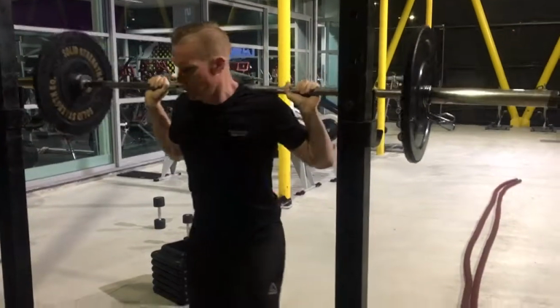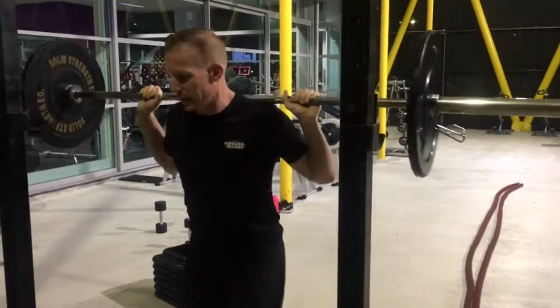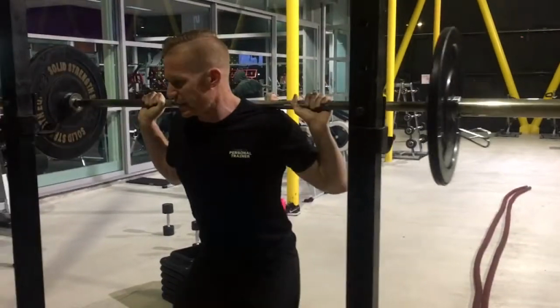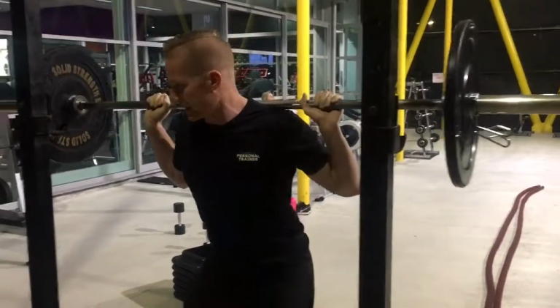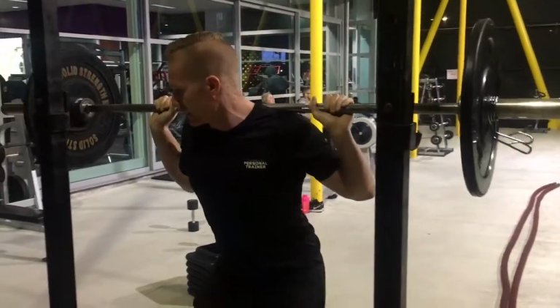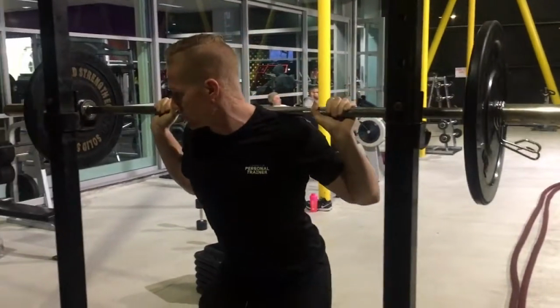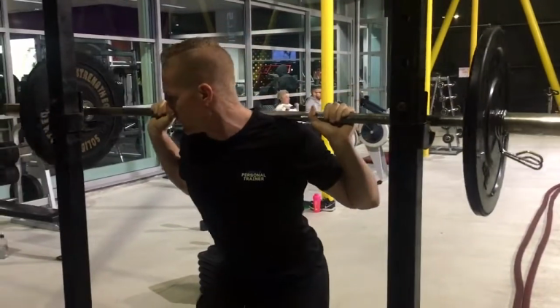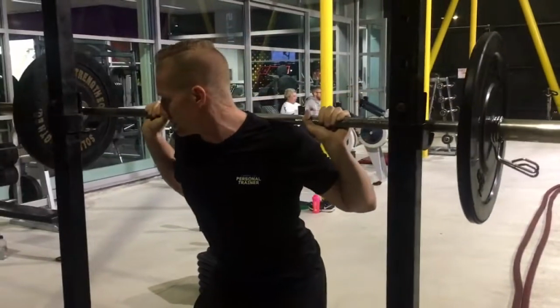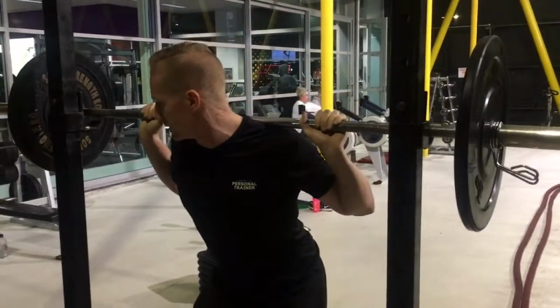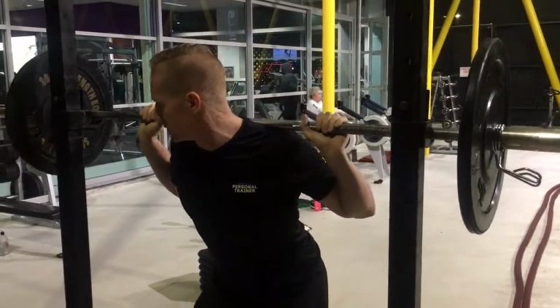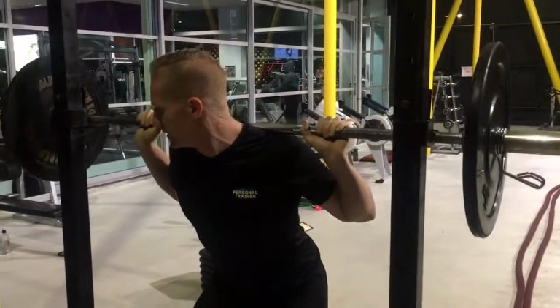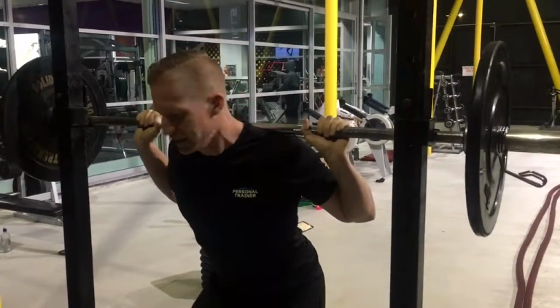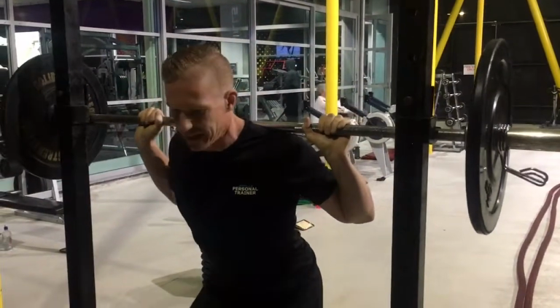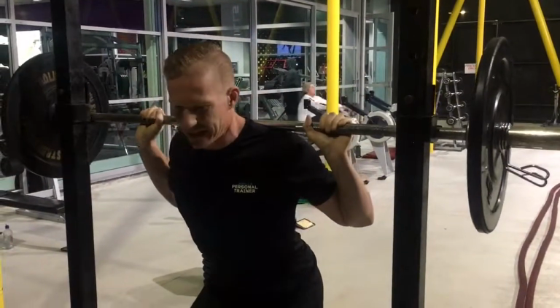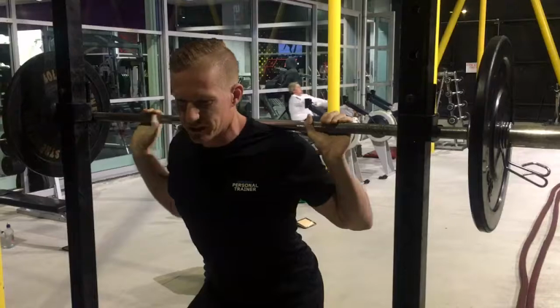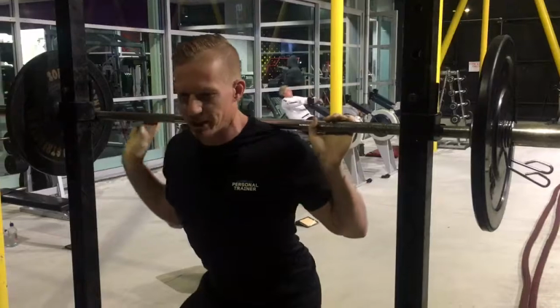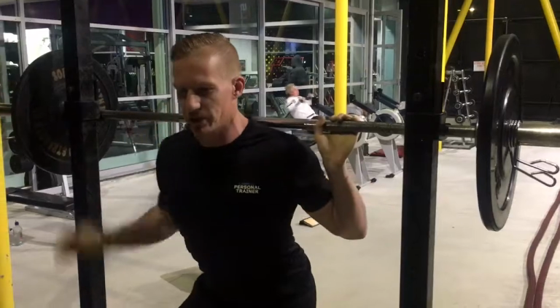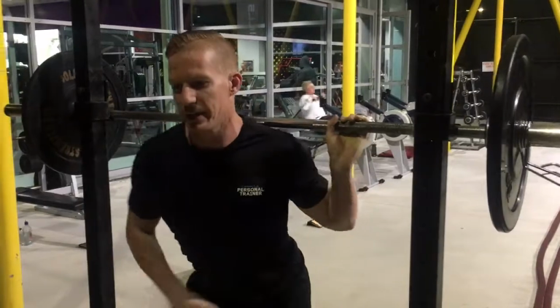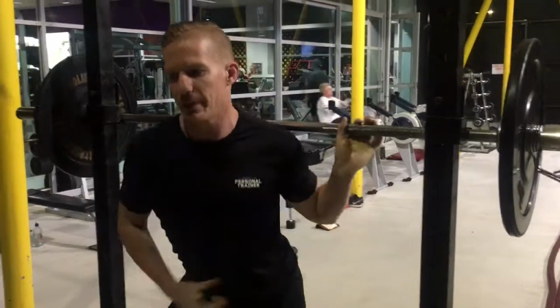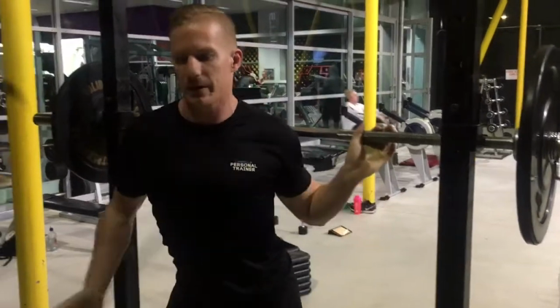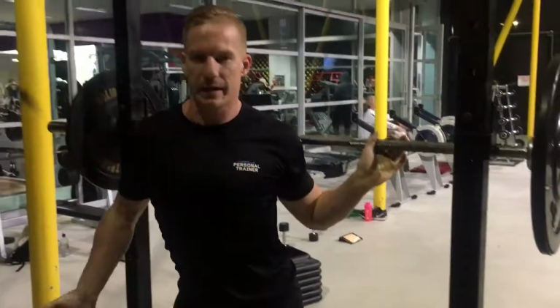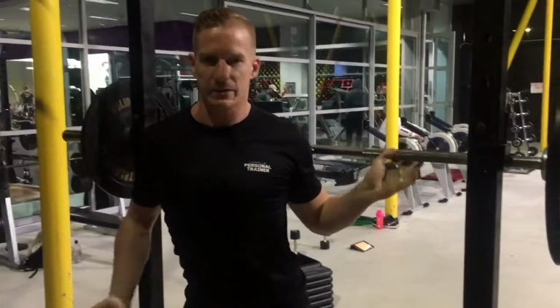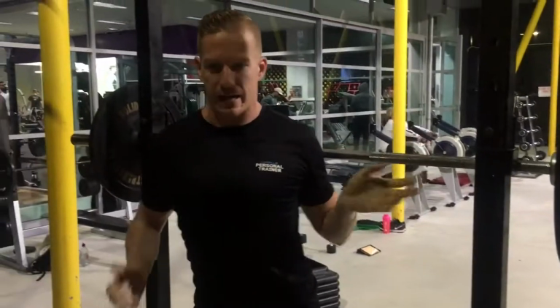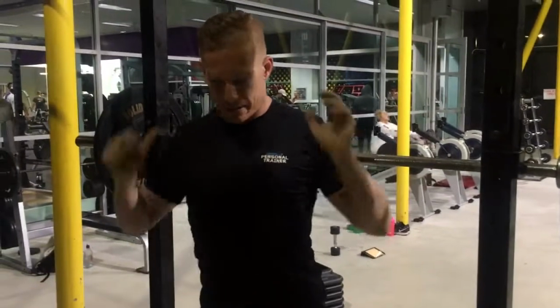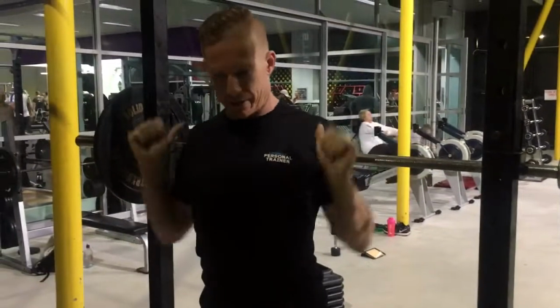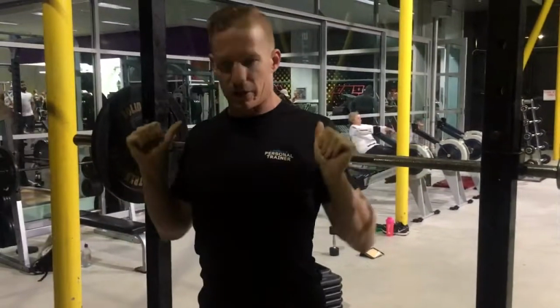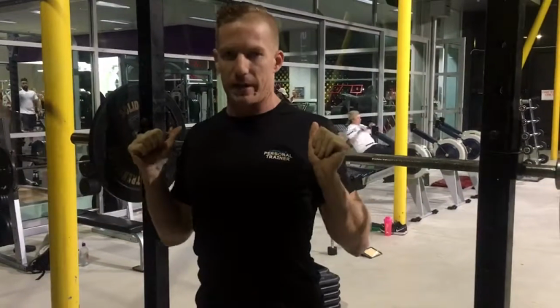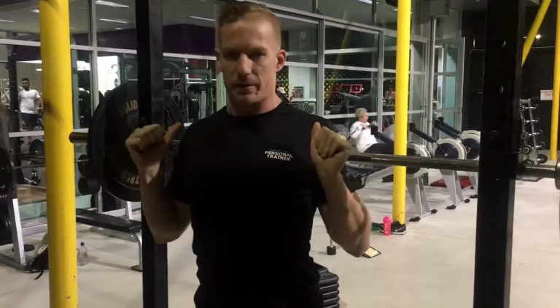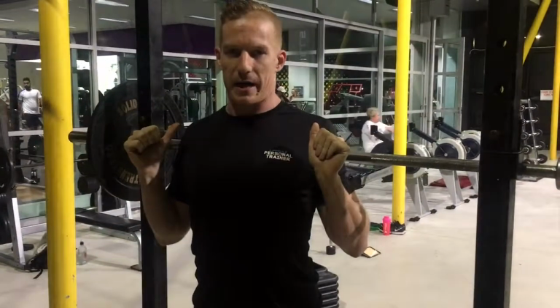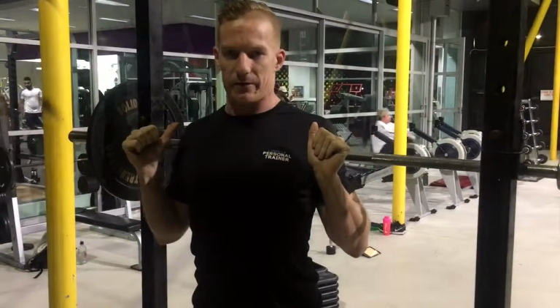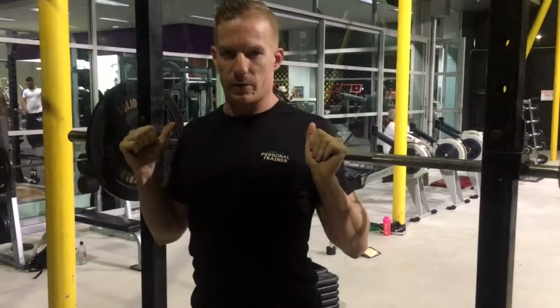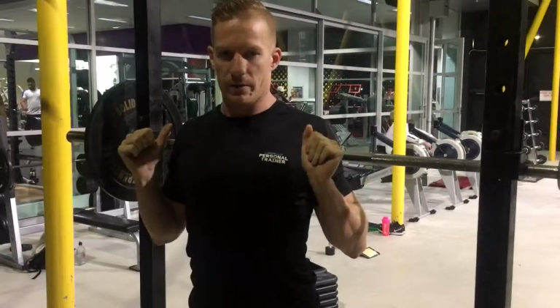The key technique for this is, again, just make sure that you're keeping your knees out, keeping tight on the bar as well.